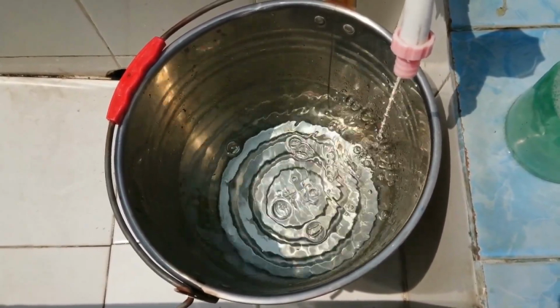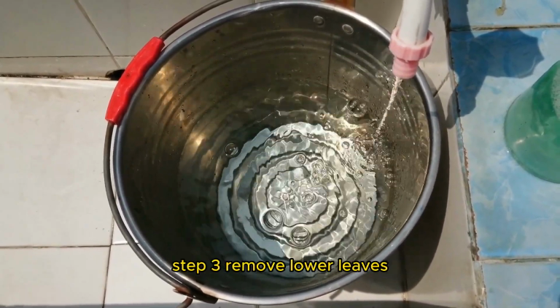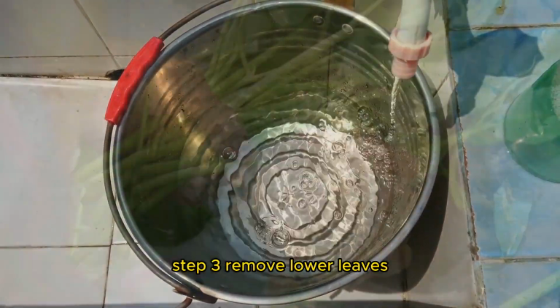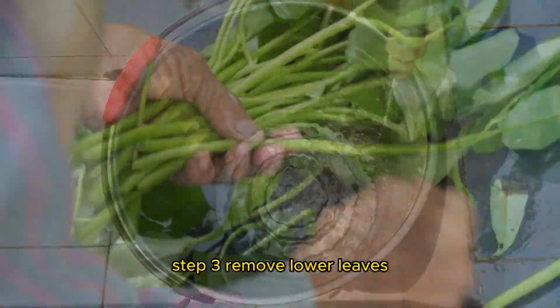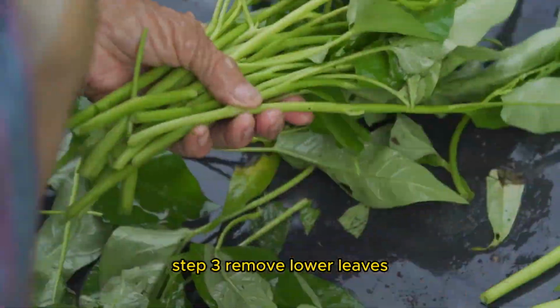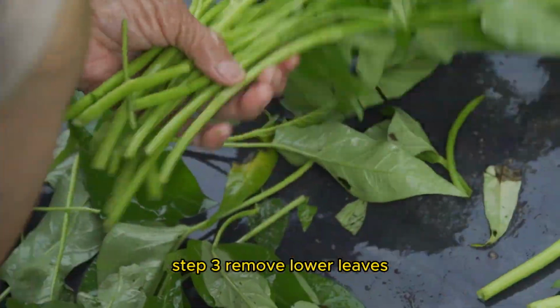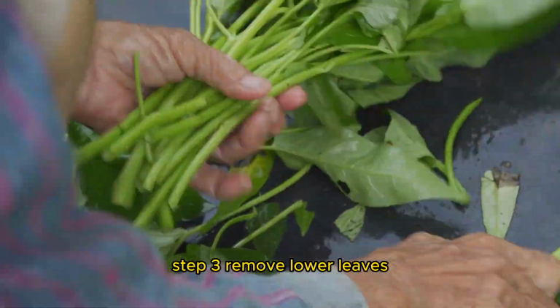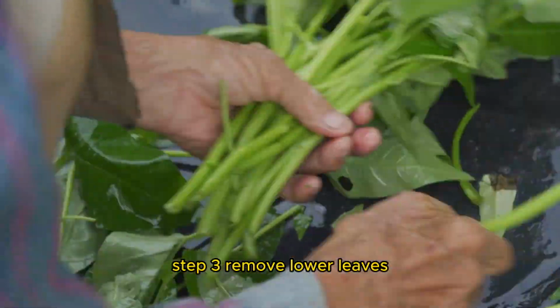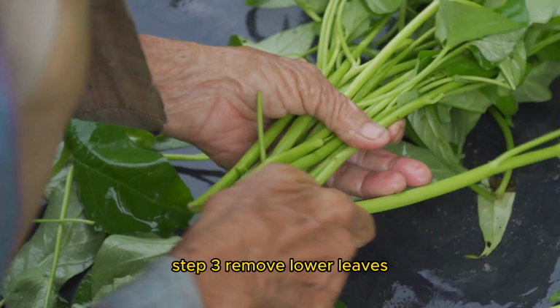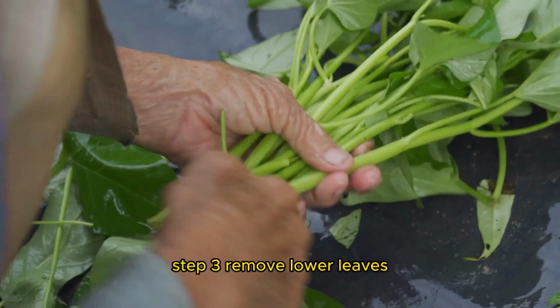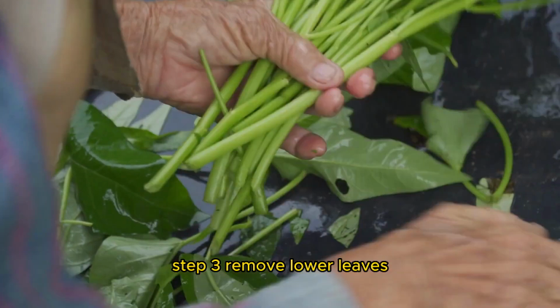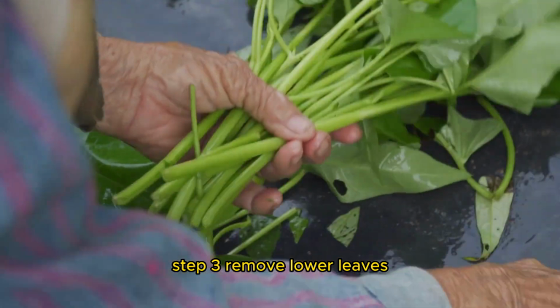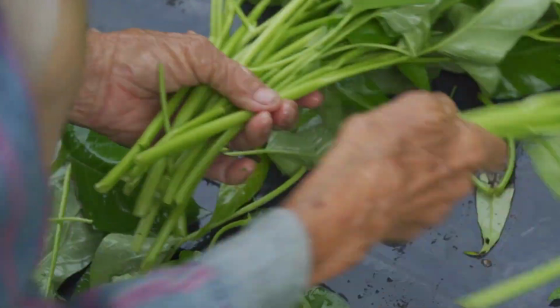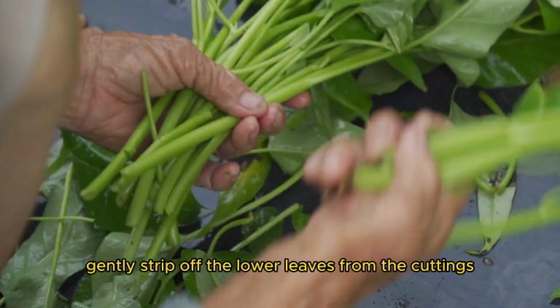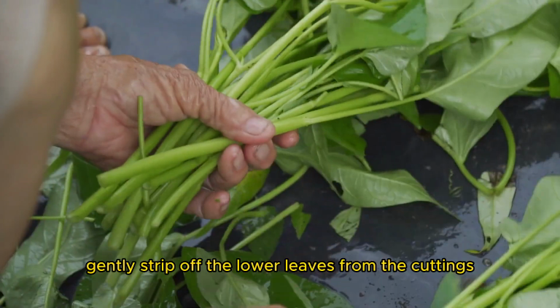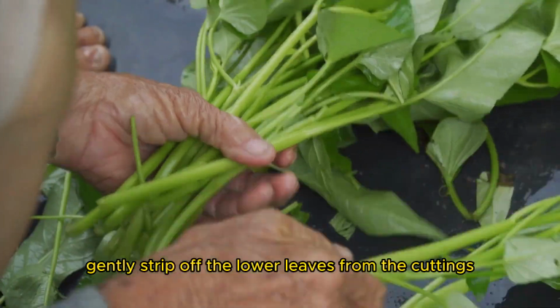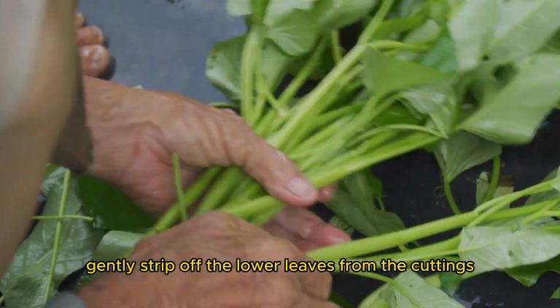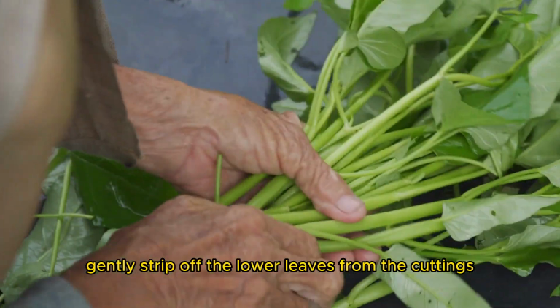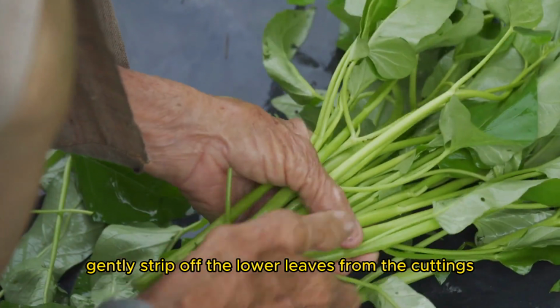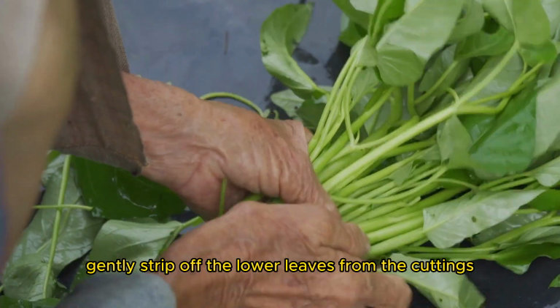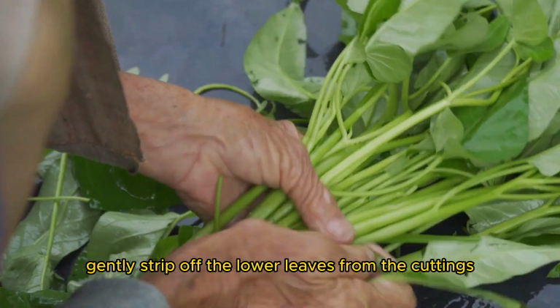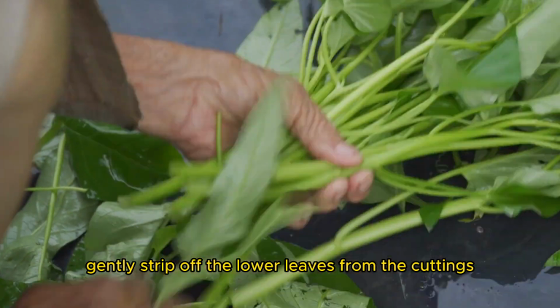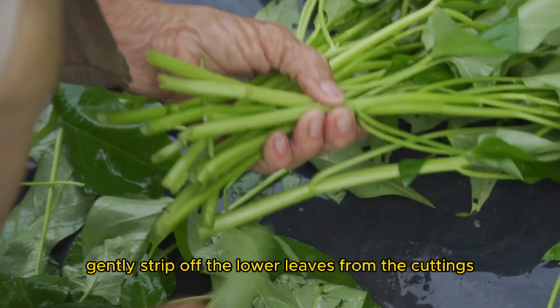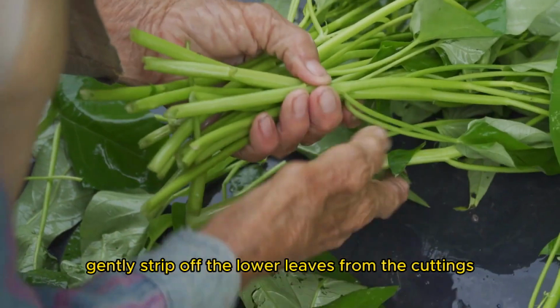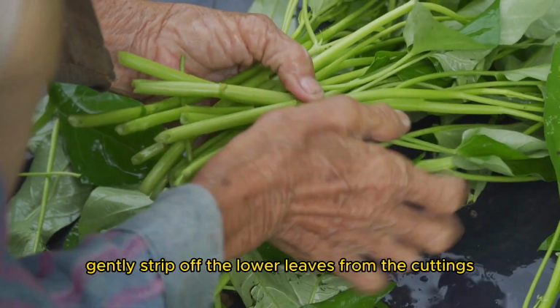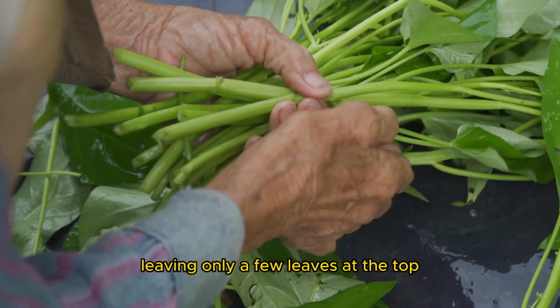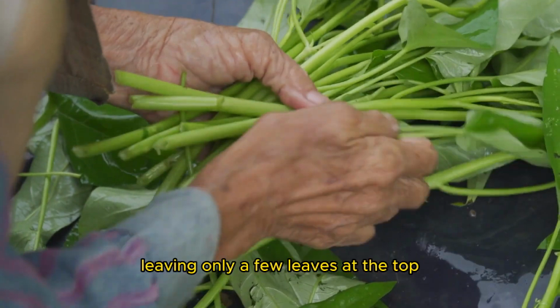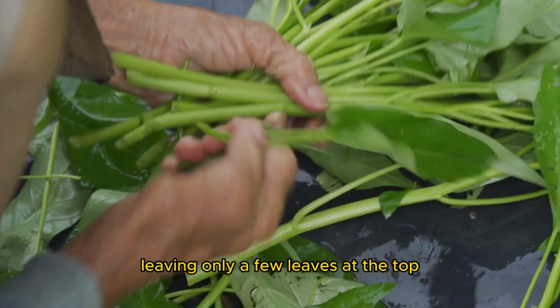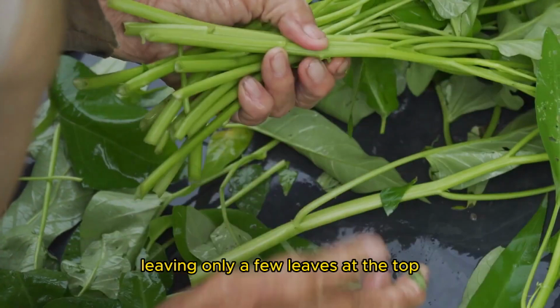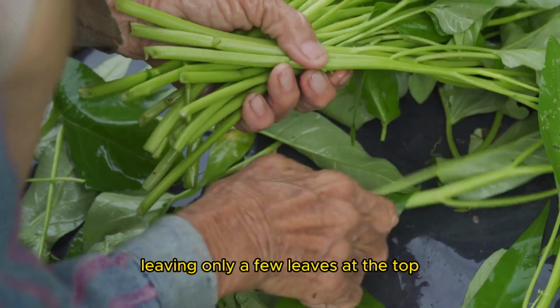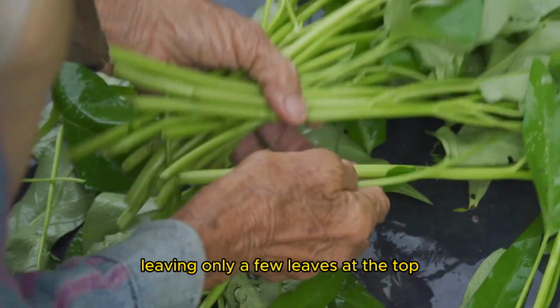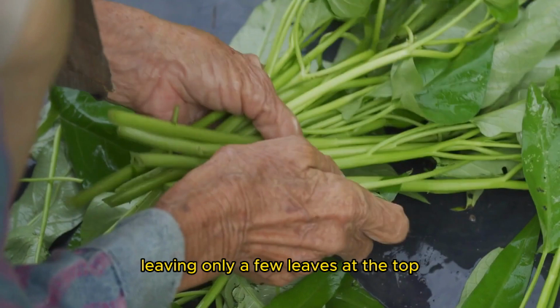Step three: remove lower leaves. Gently strip off the lower leaves from the cuttings, leaving only a few leaves at the top.